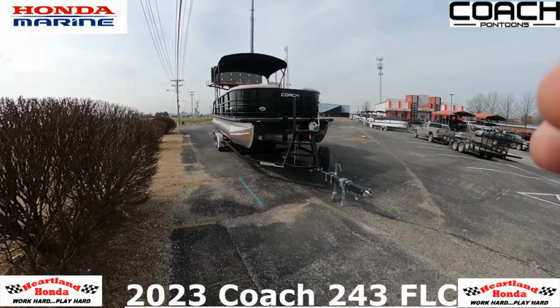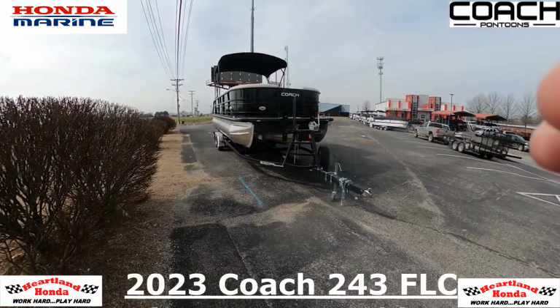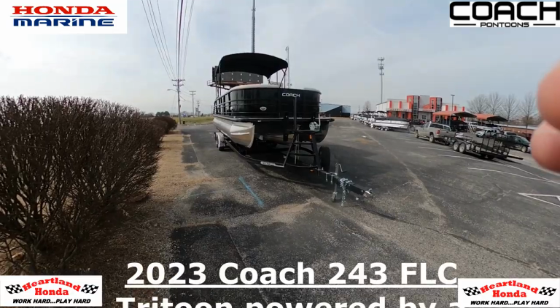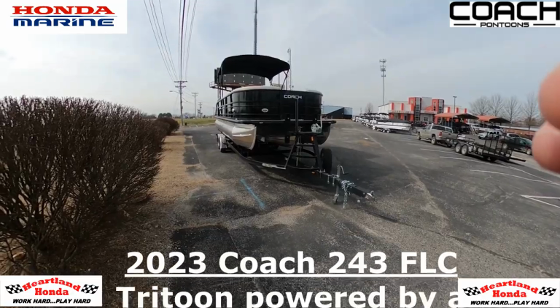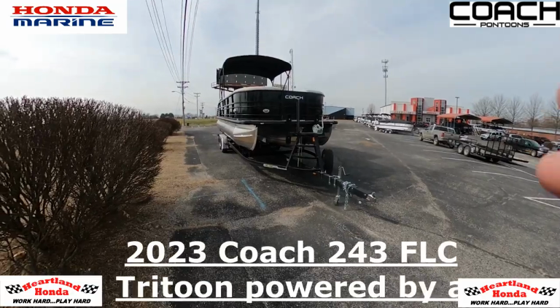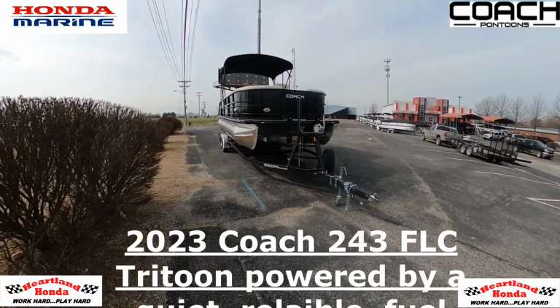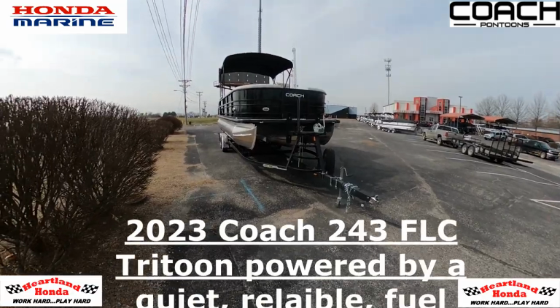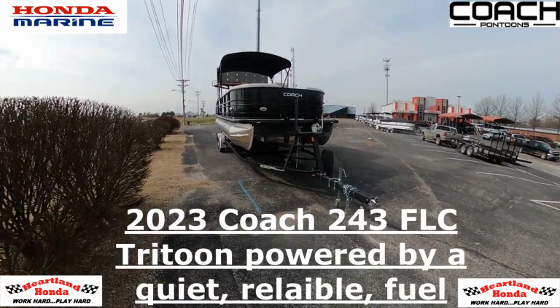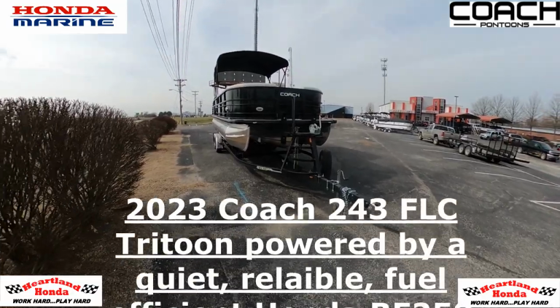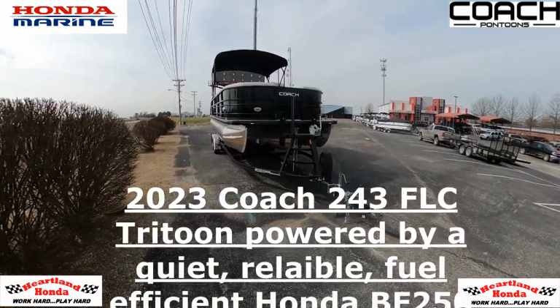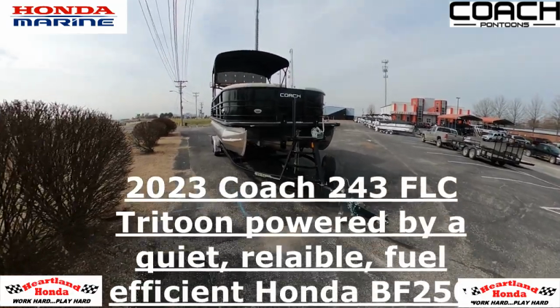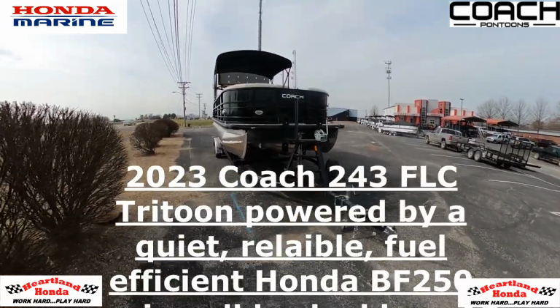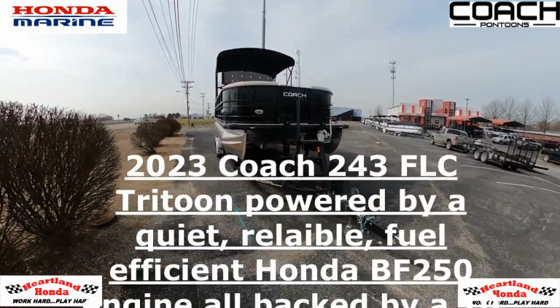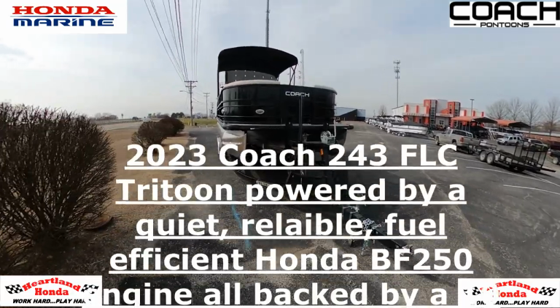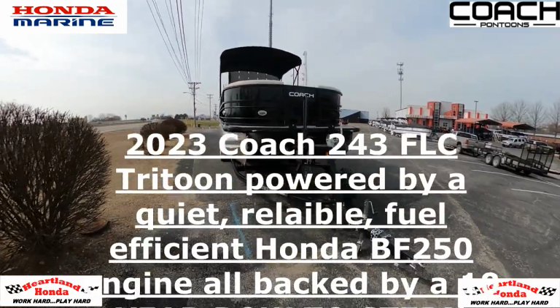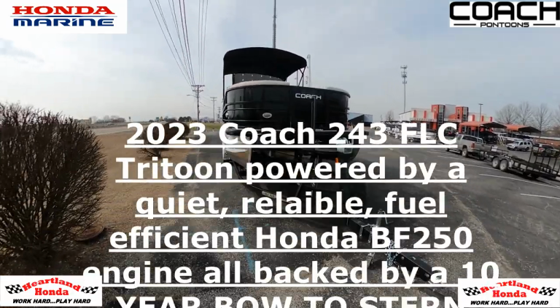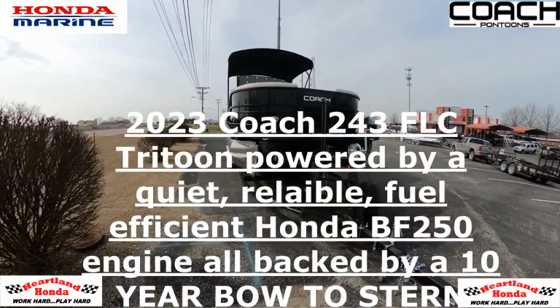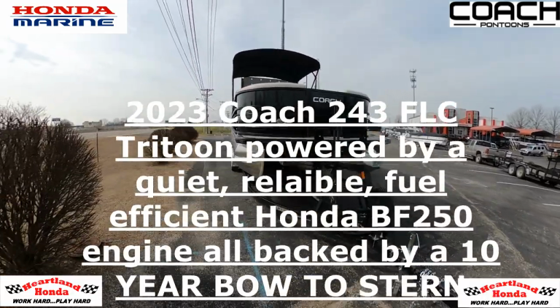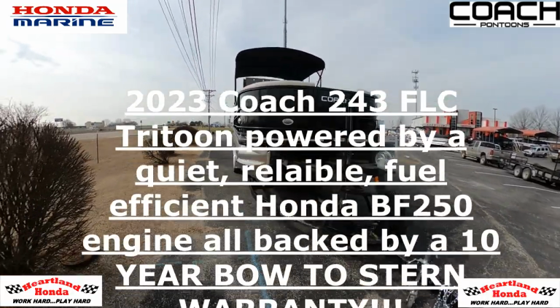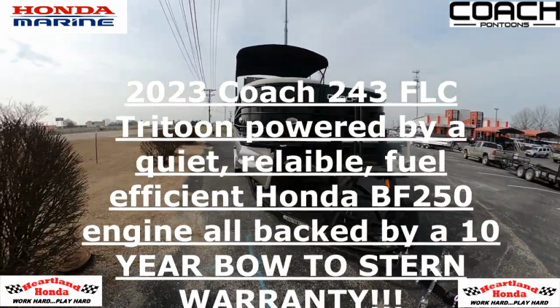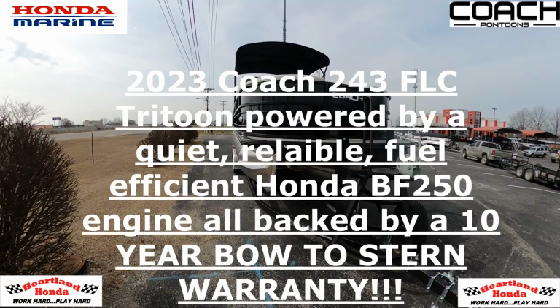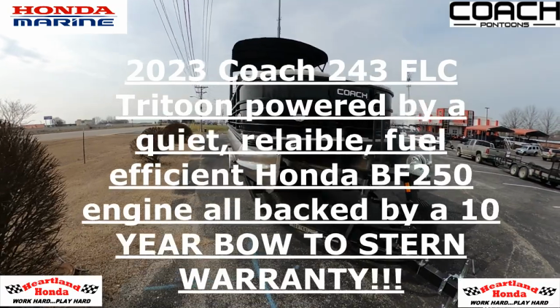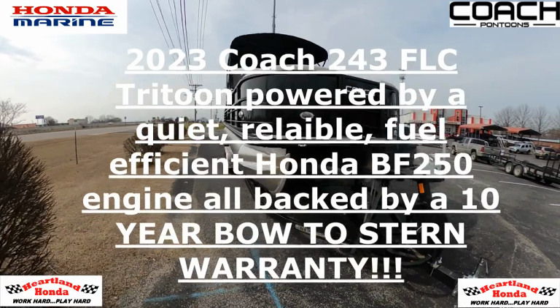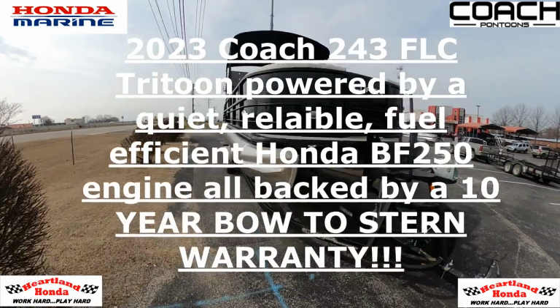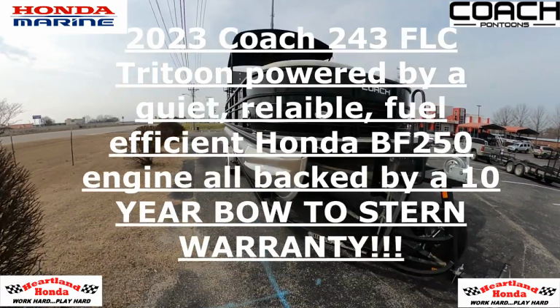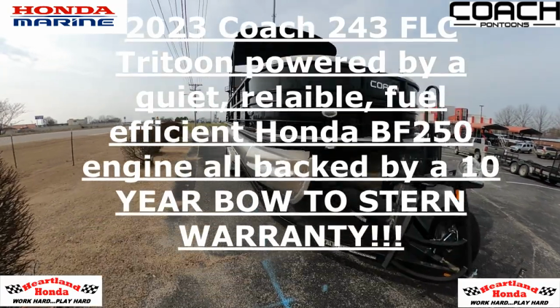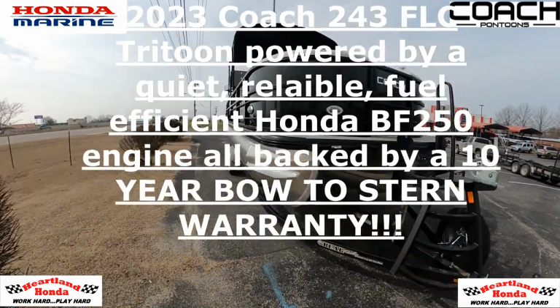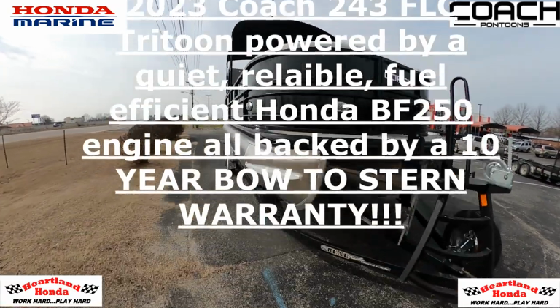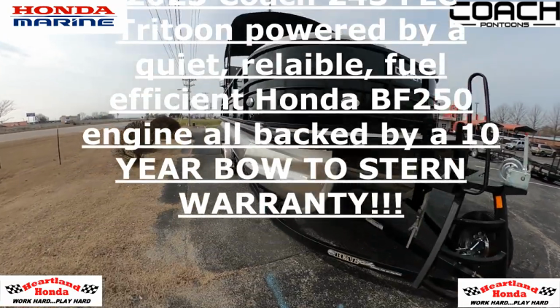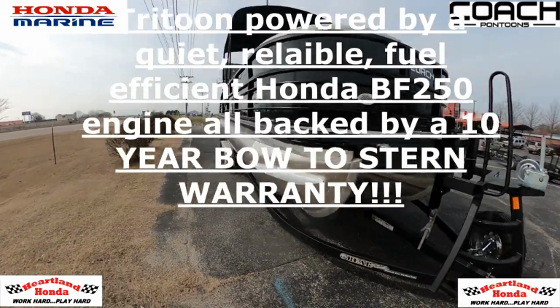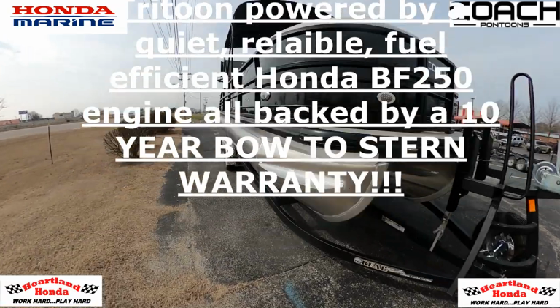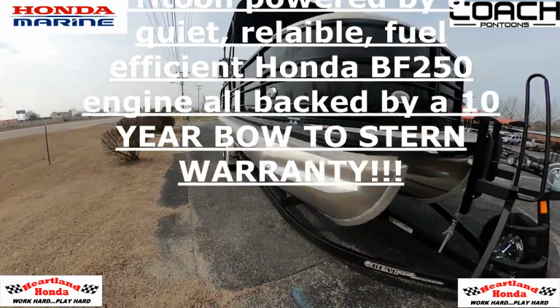Whether it's an evening cruise, an afternoon at the sandbar, or tubing with the kids, the FLC floor plan from Coach delivers.